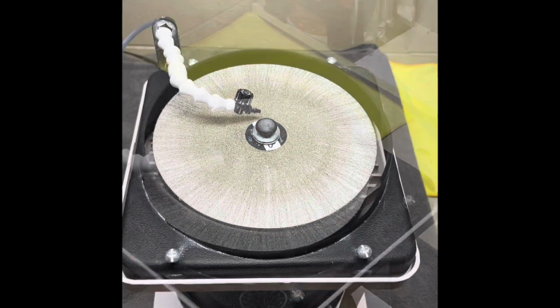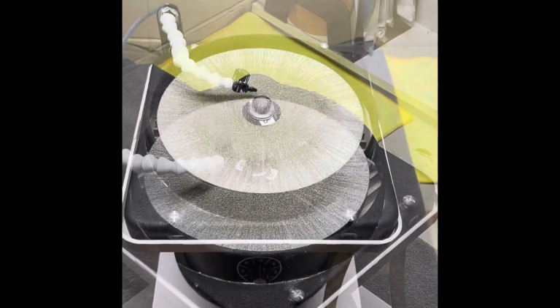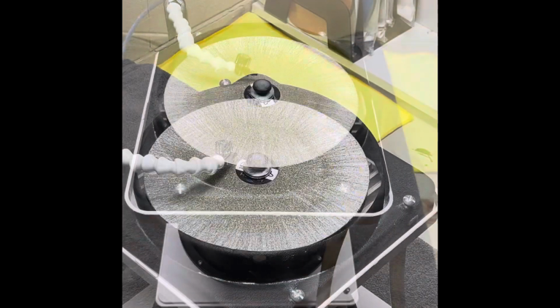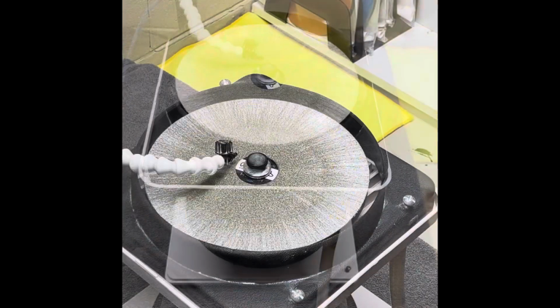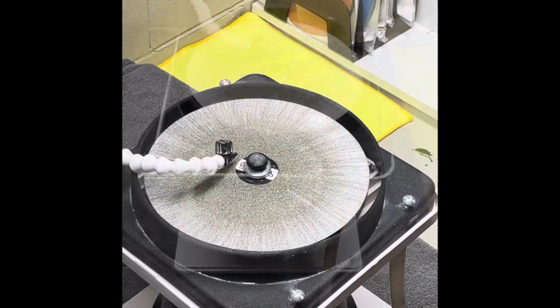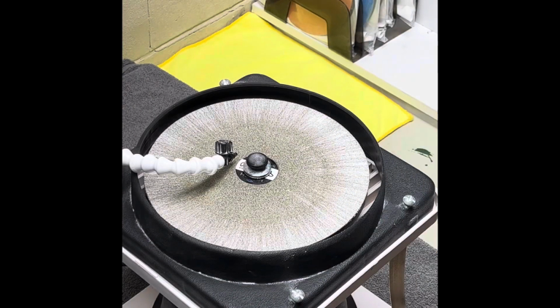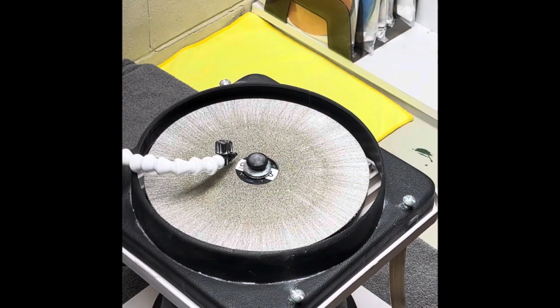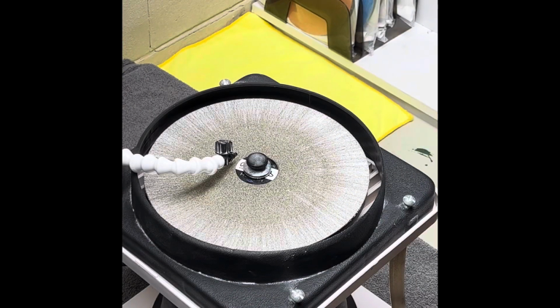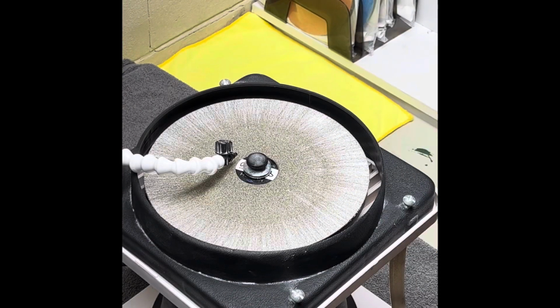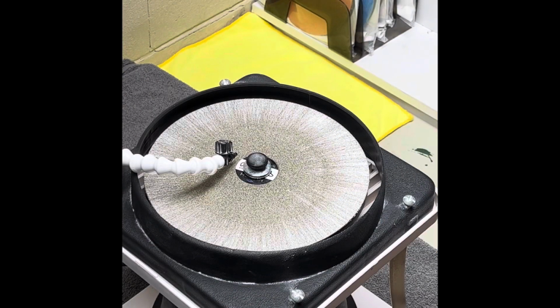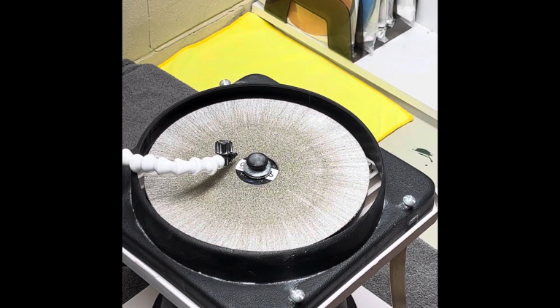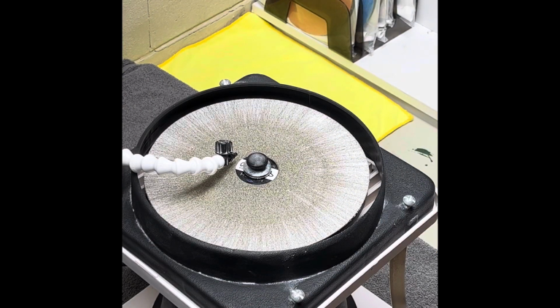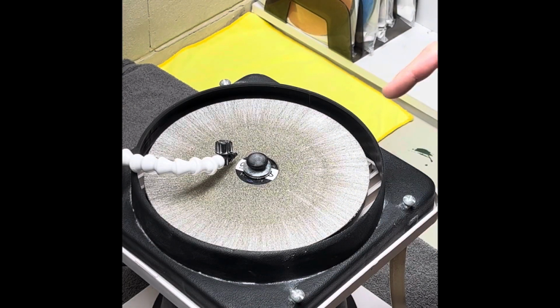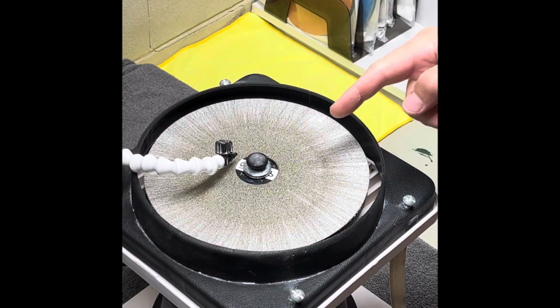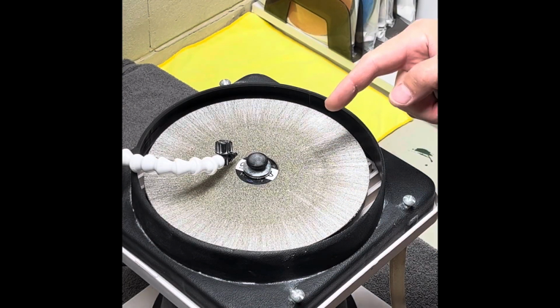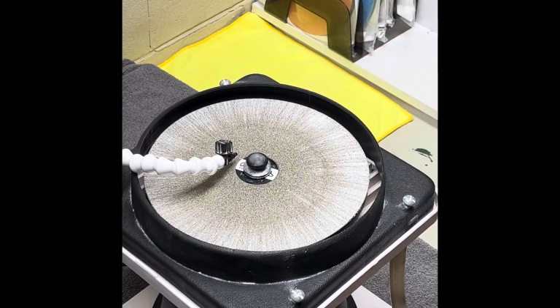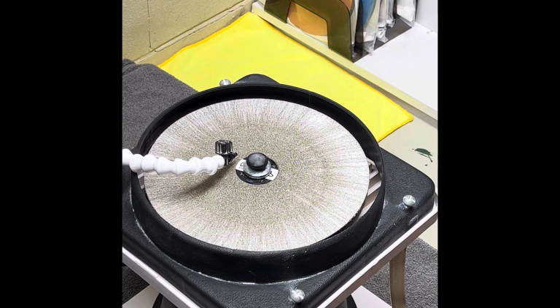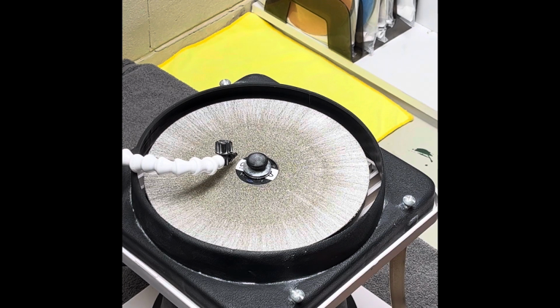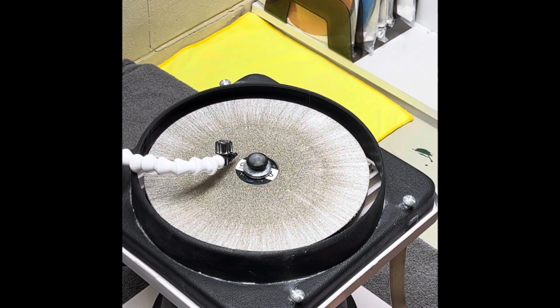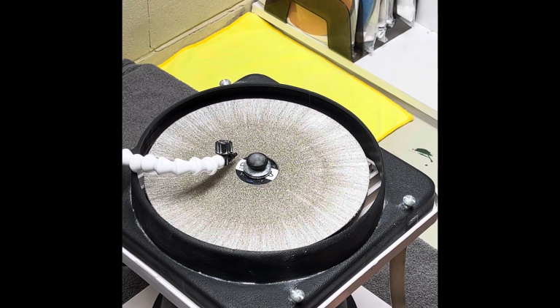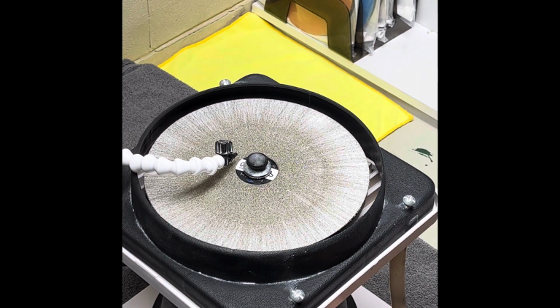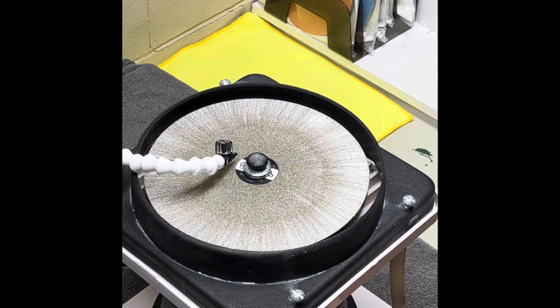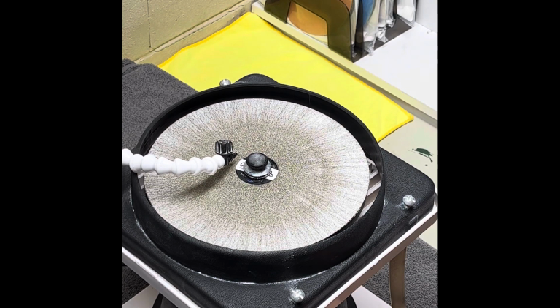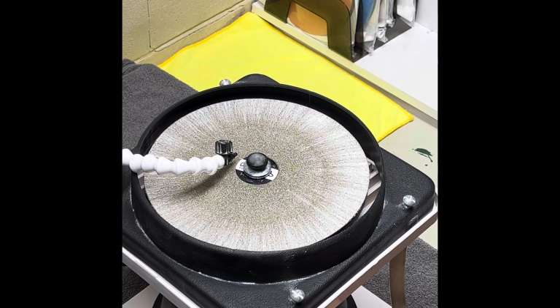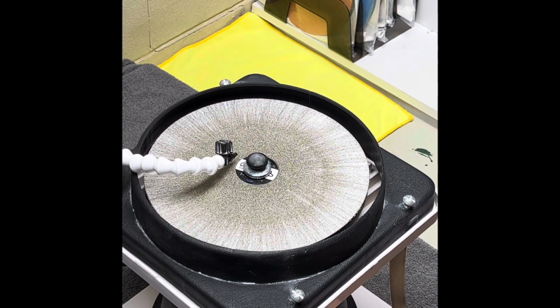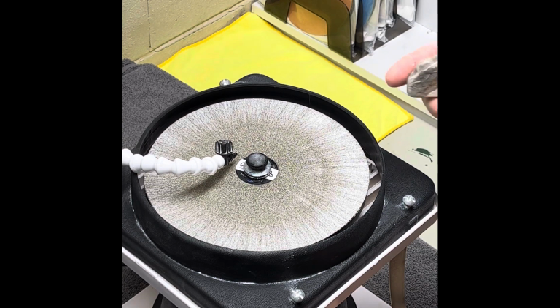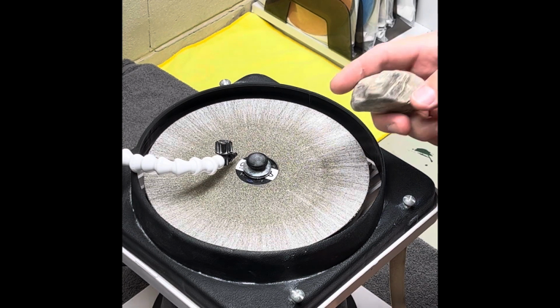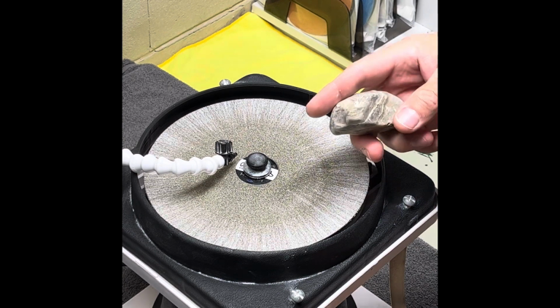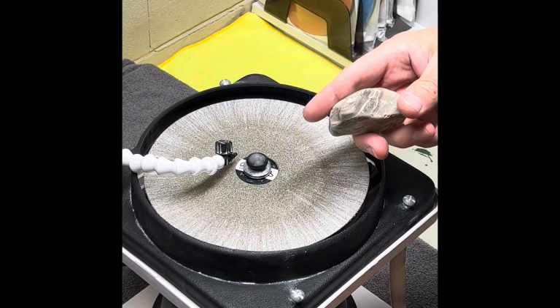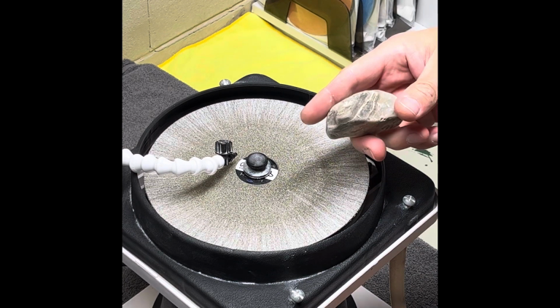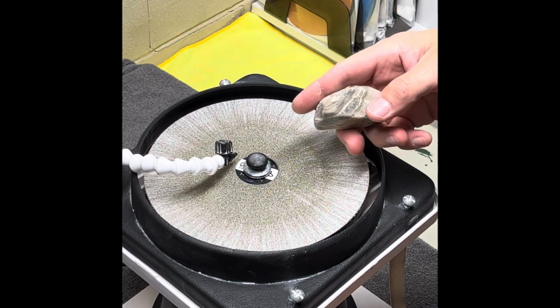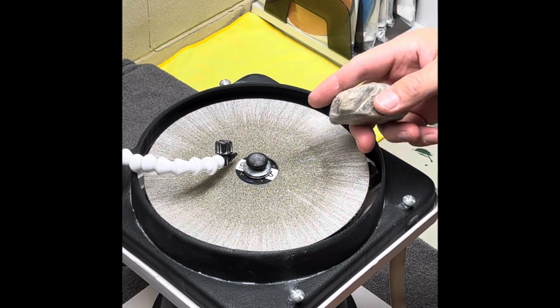So I'm all set up. I'm going to start with the 80 grit — let's get to it.